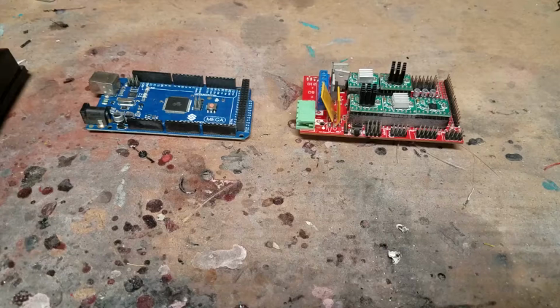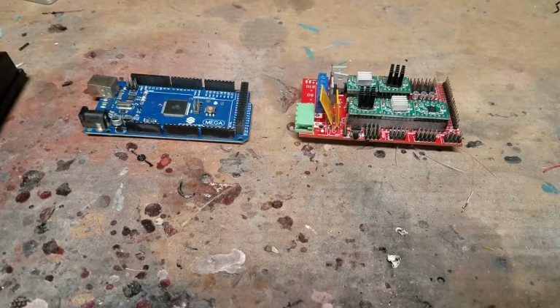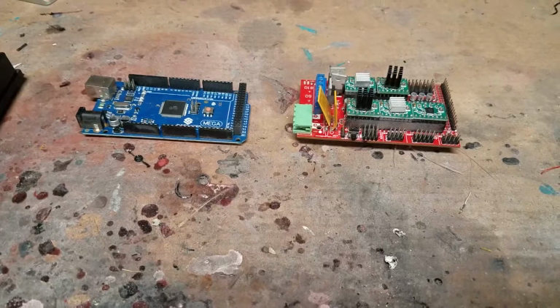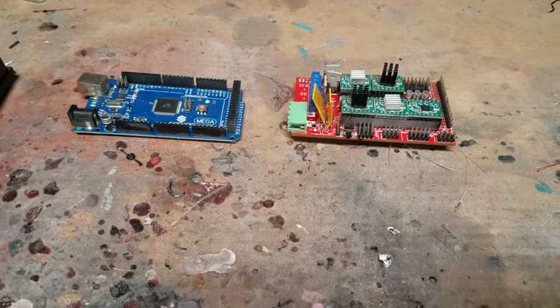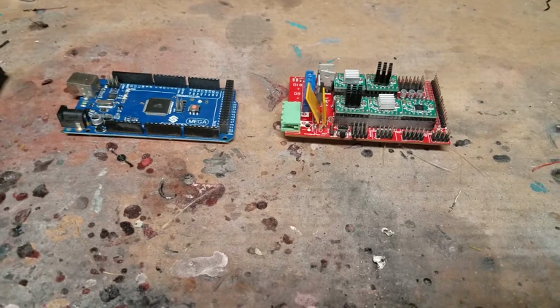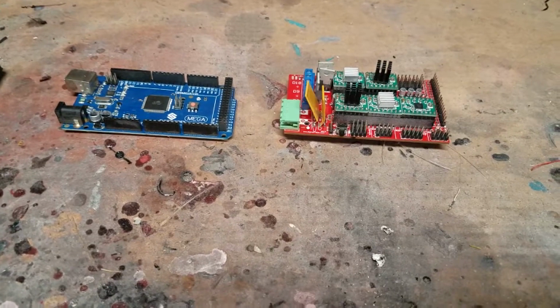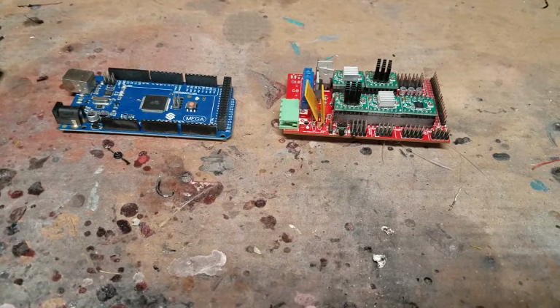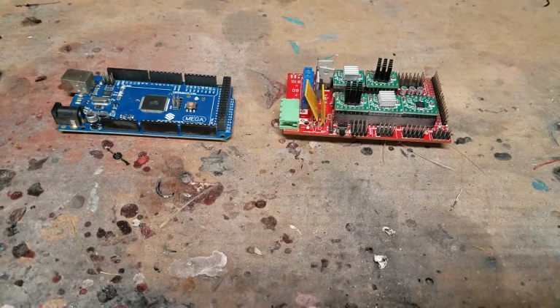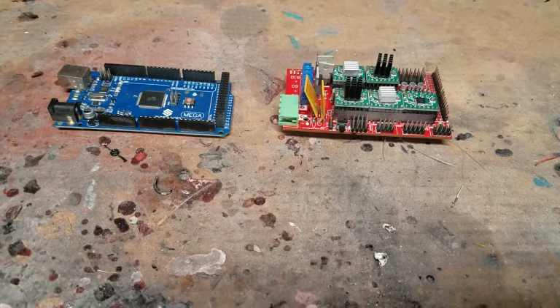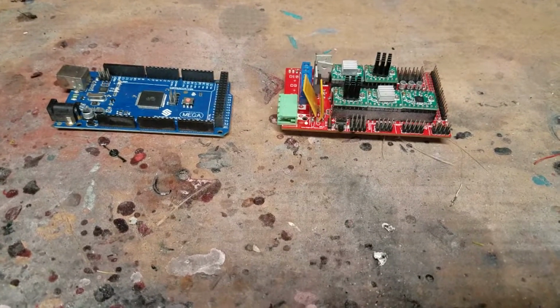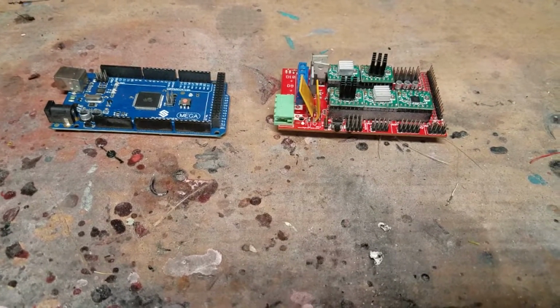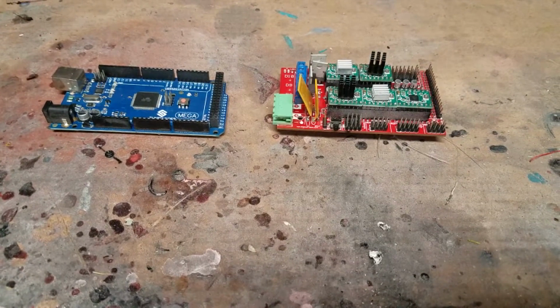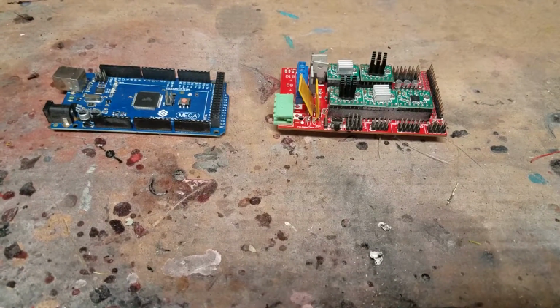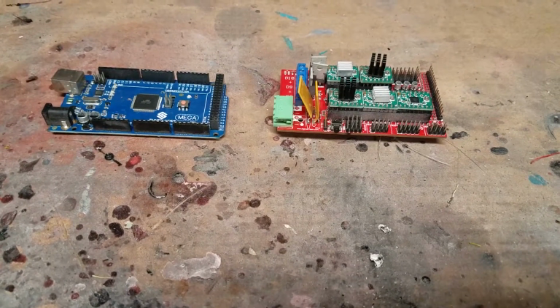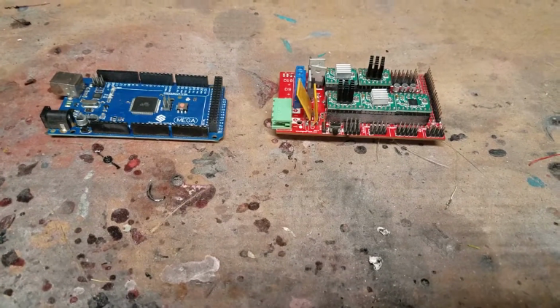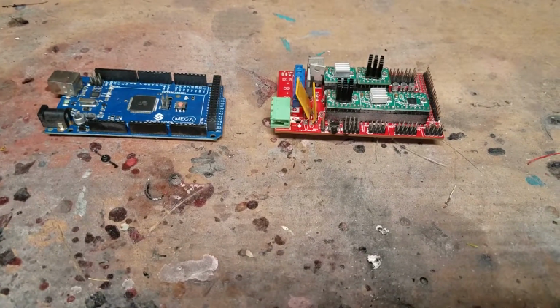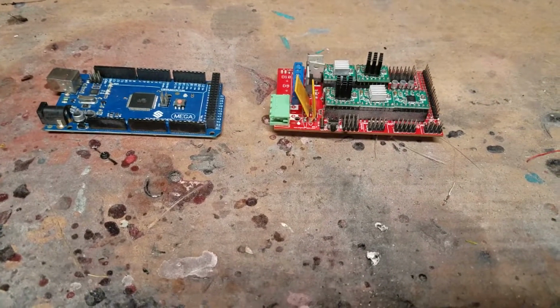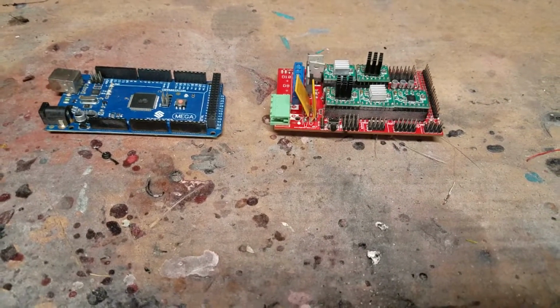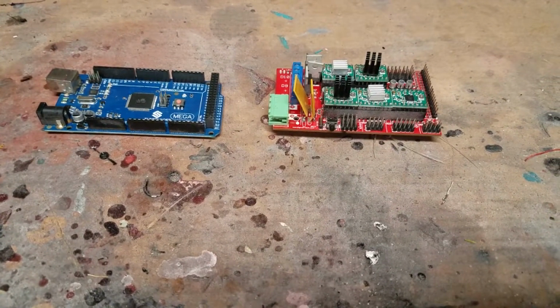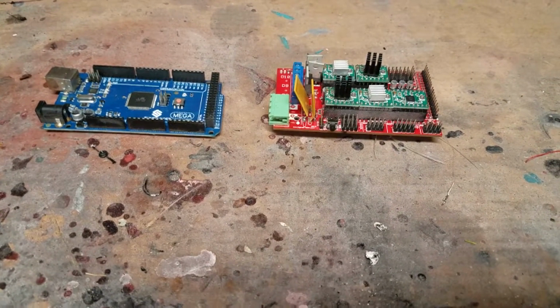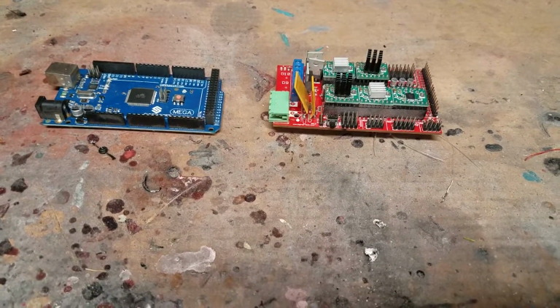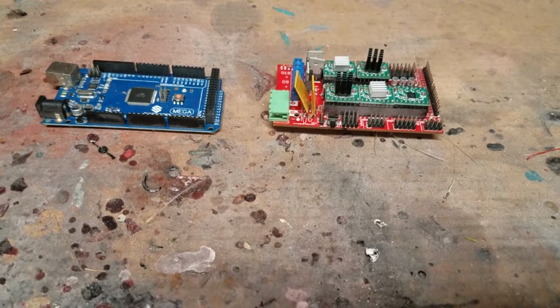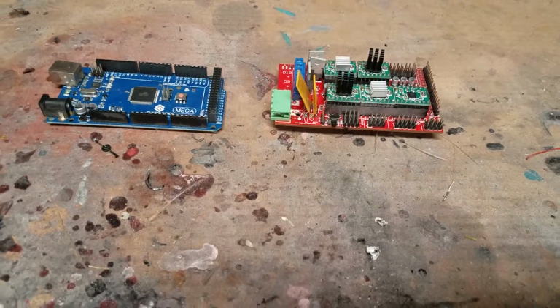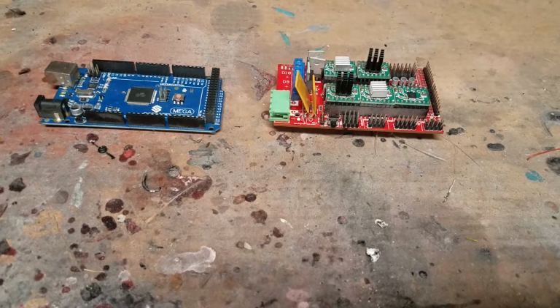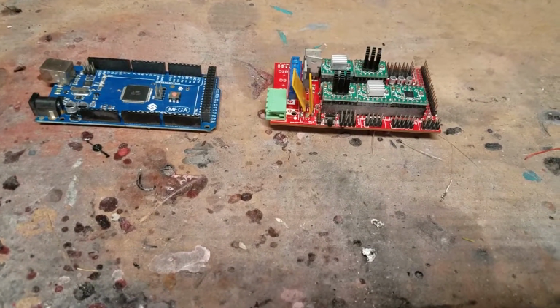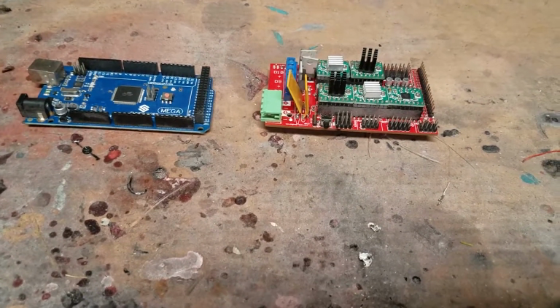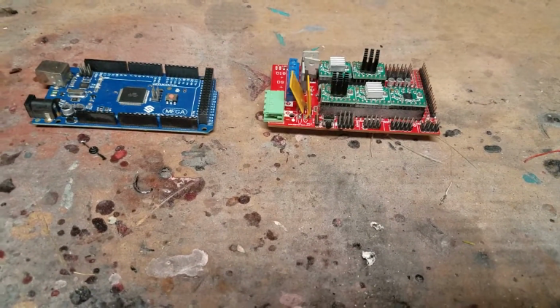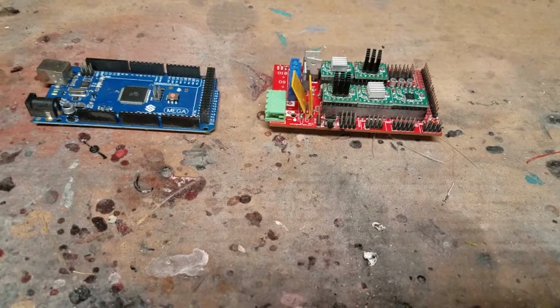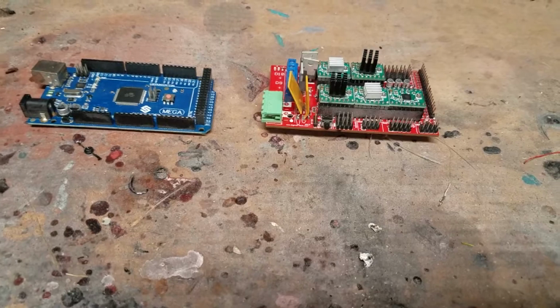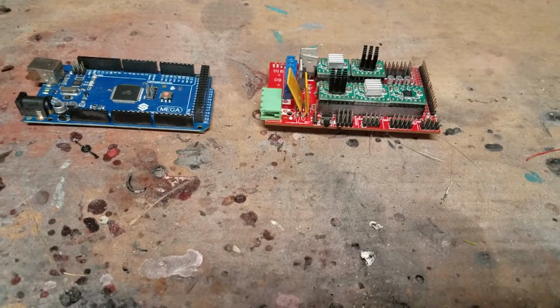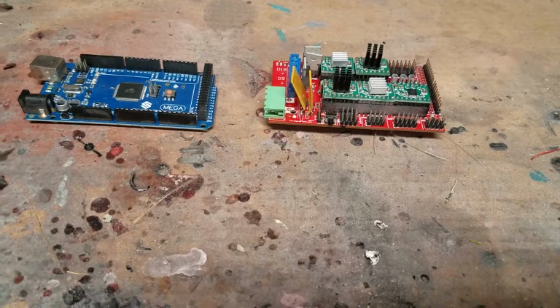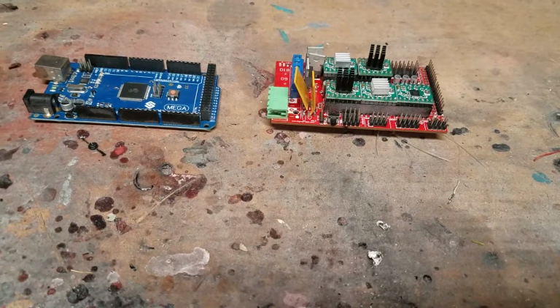Hey guys, it's JMA once again, back with some more 3D printing stuff.